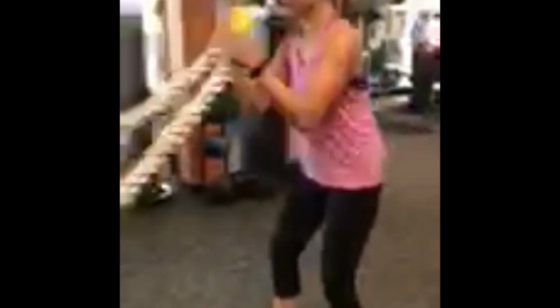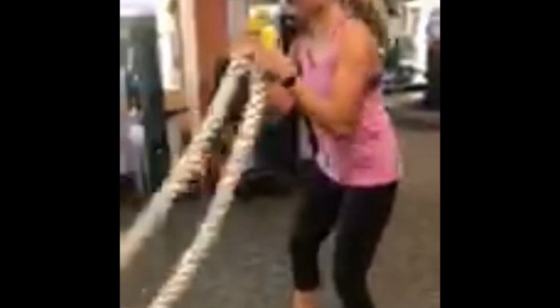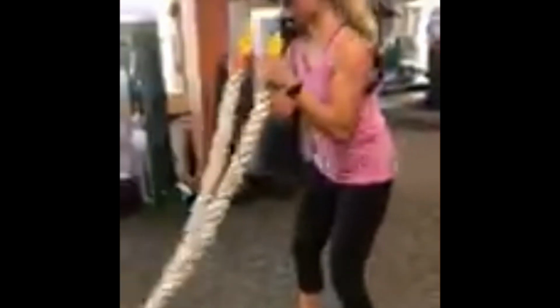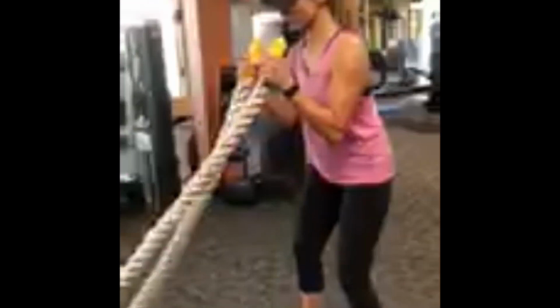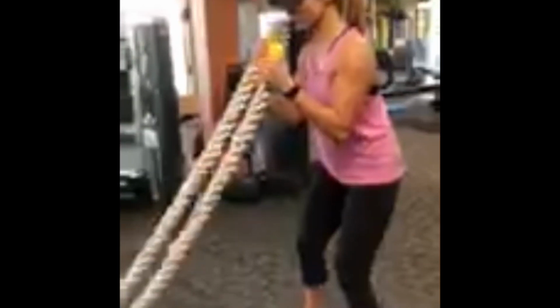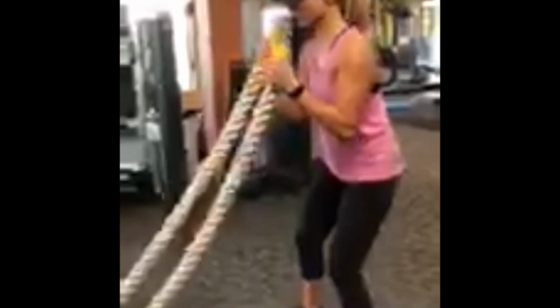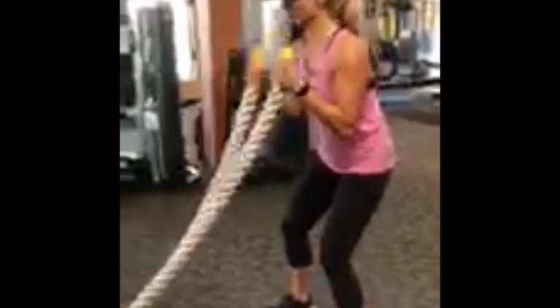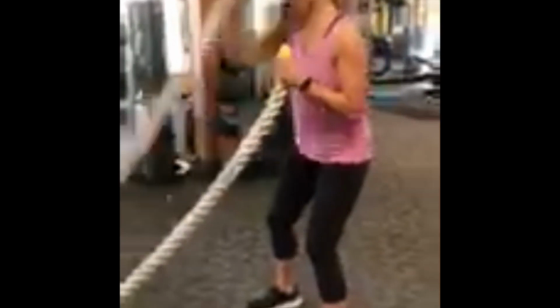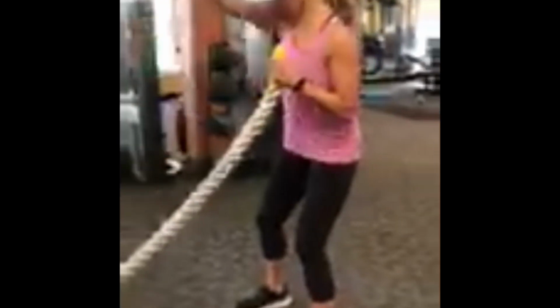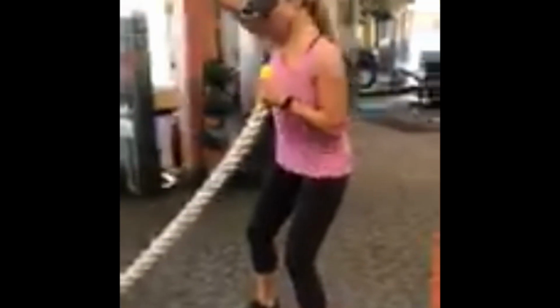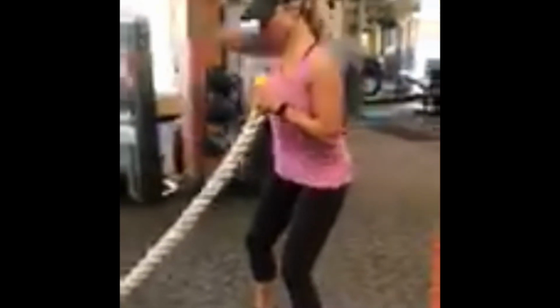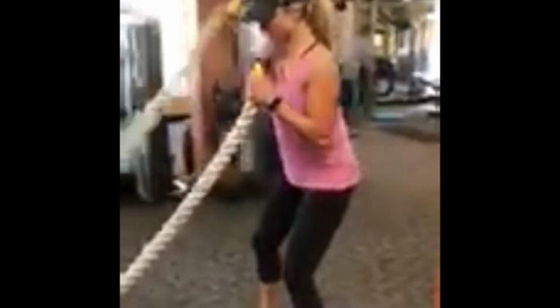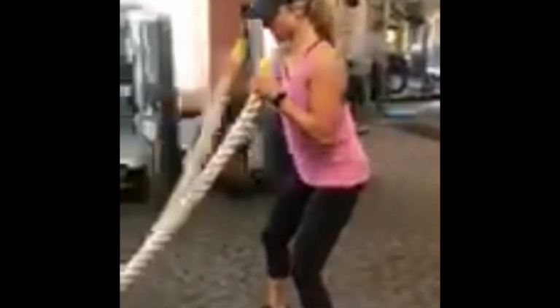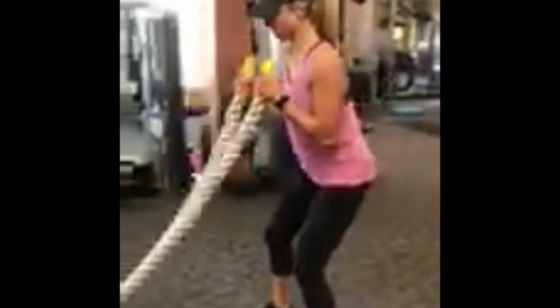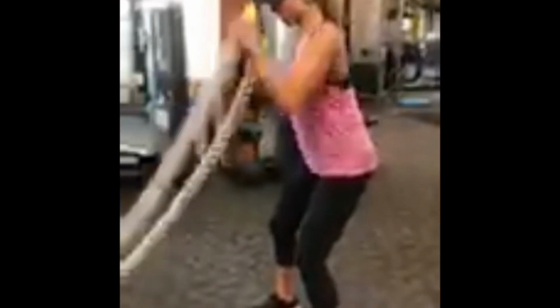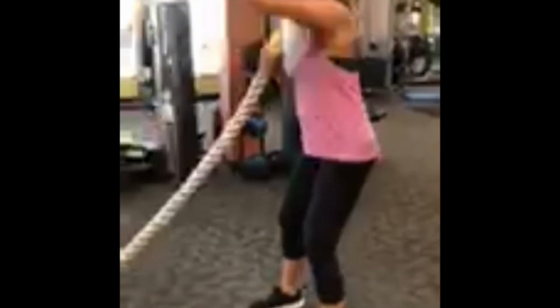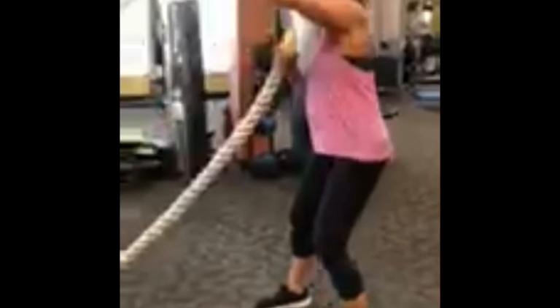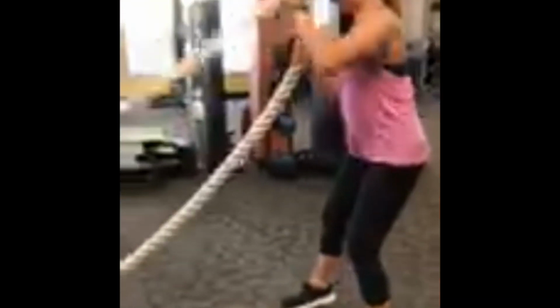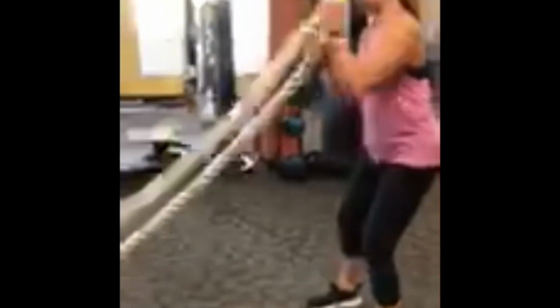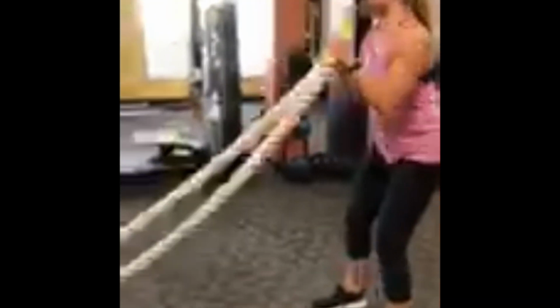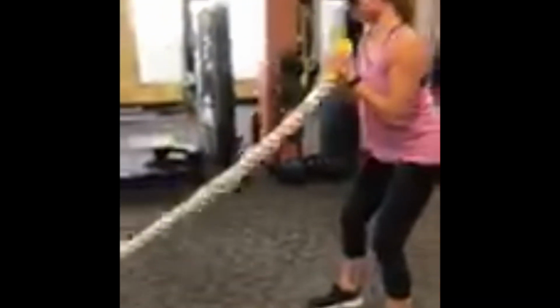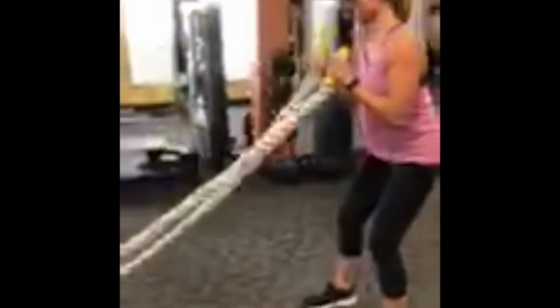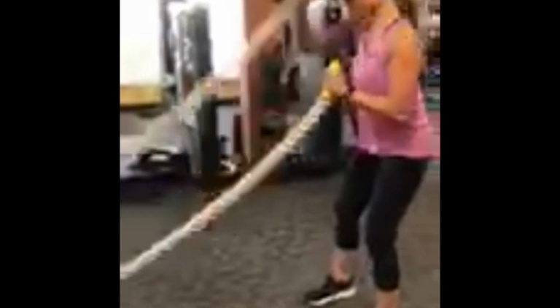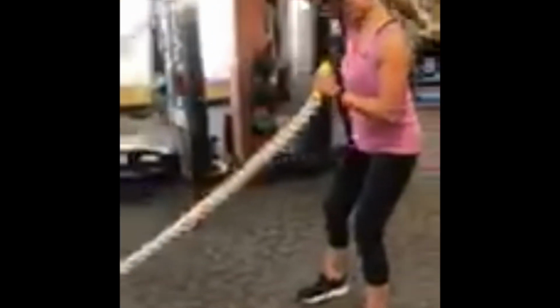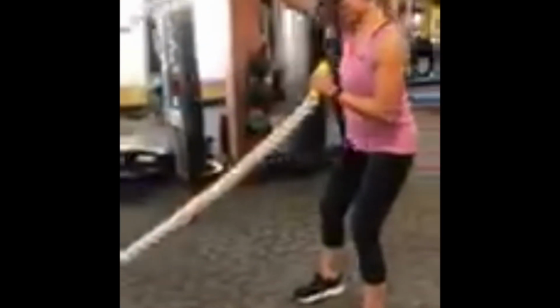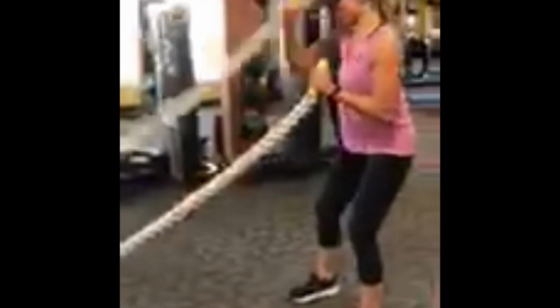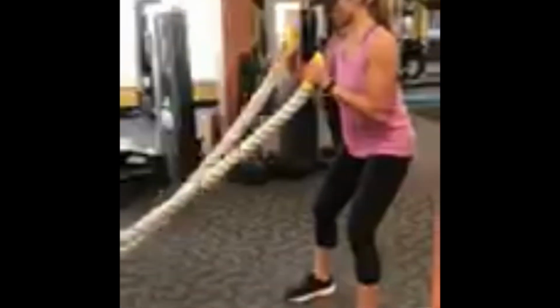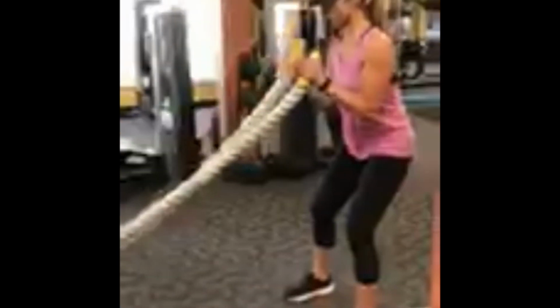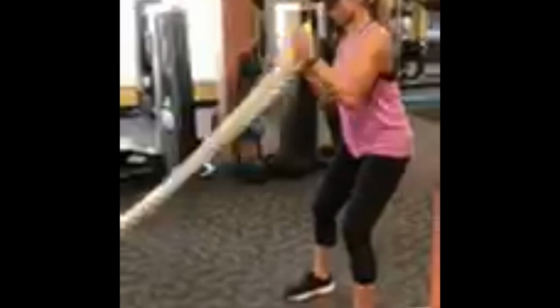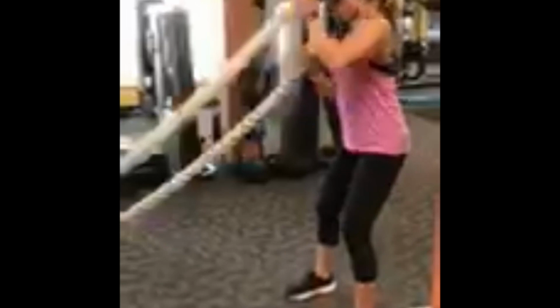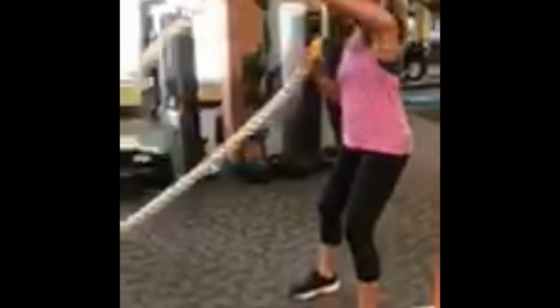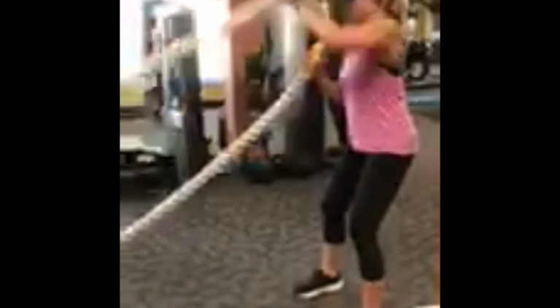Number six is a fun one — we've got rope shoulder presses. What we're gonna do is apply some tension on the rope, then alternate and push the rope overhead. This is a real burner.